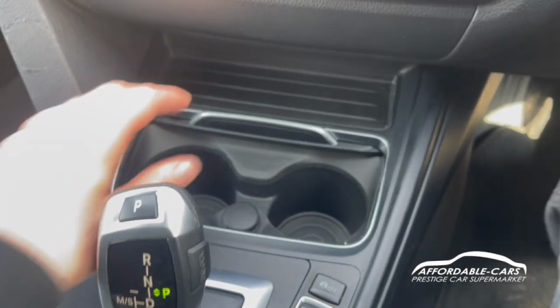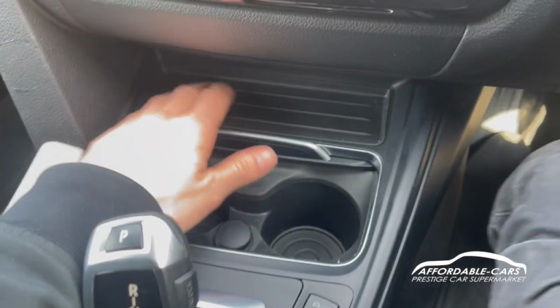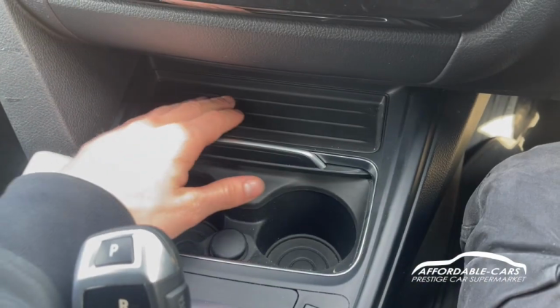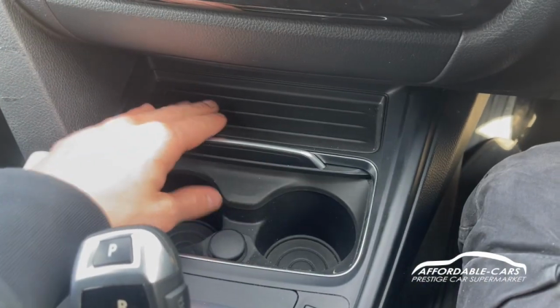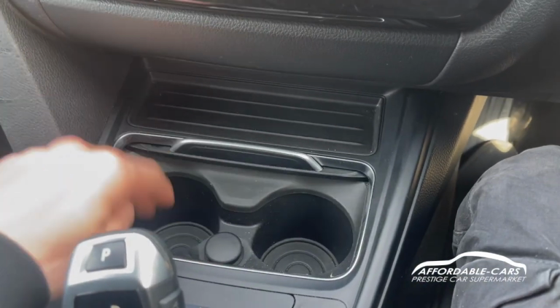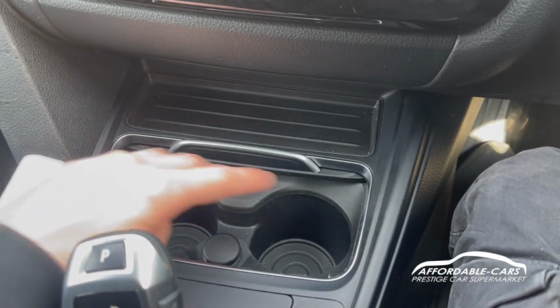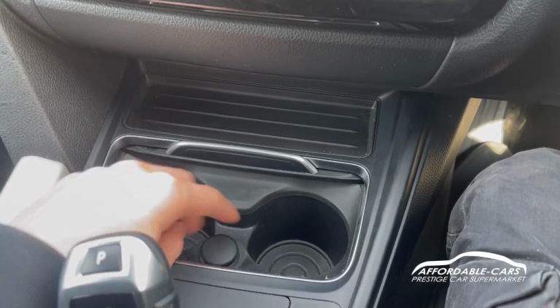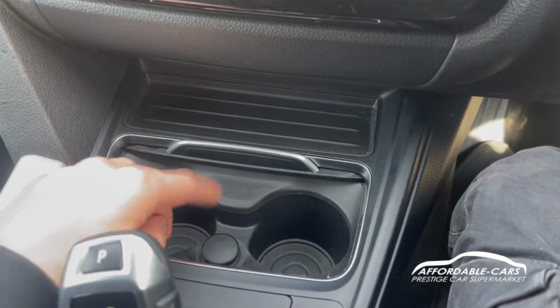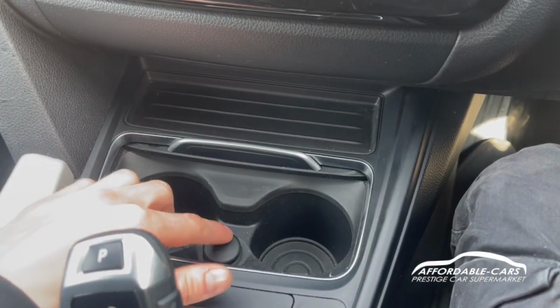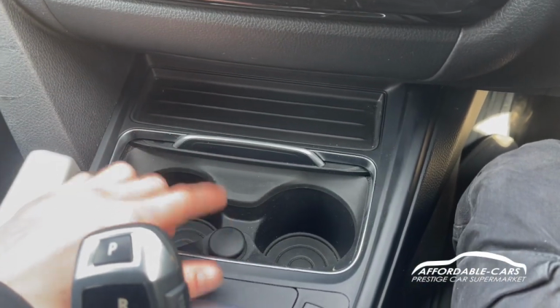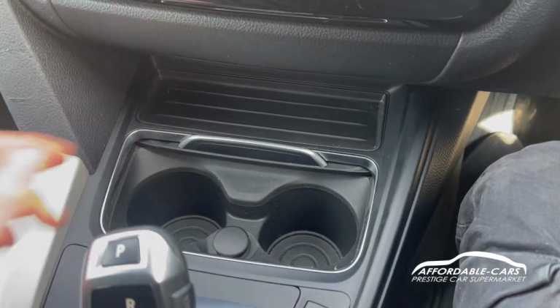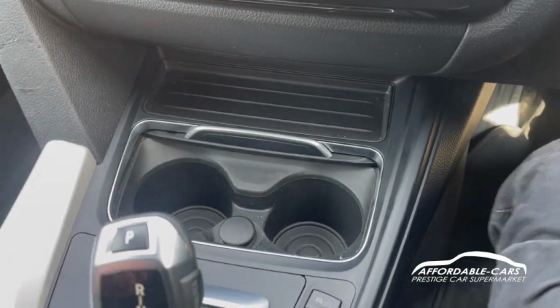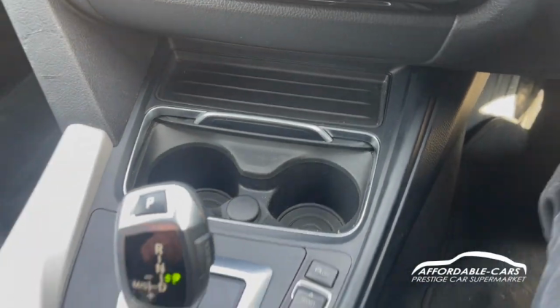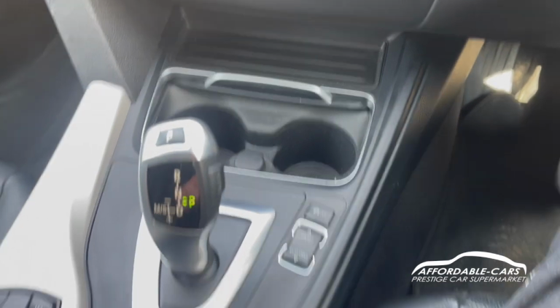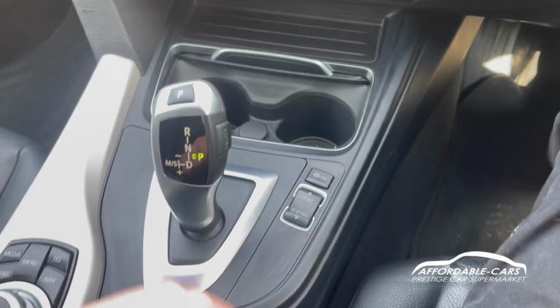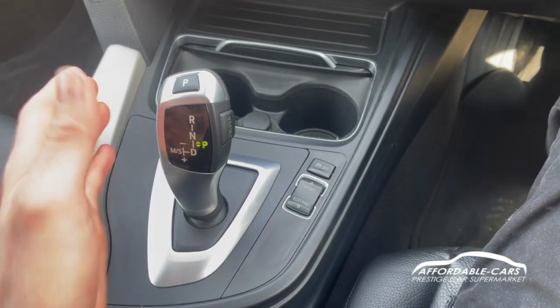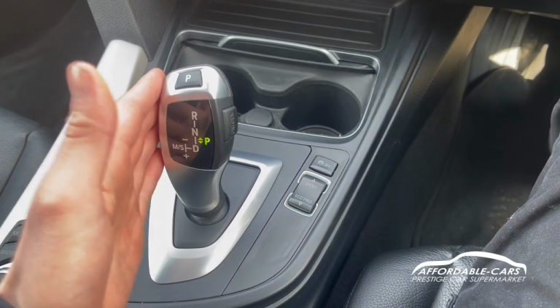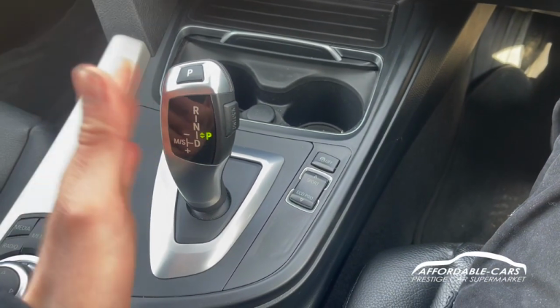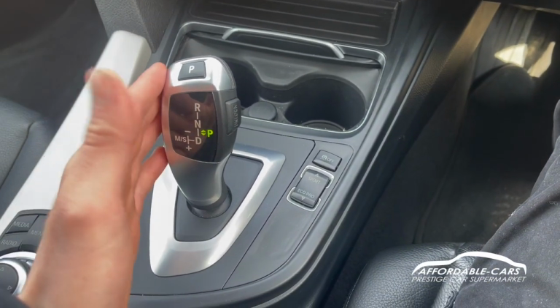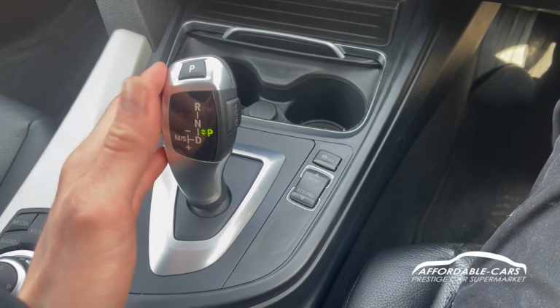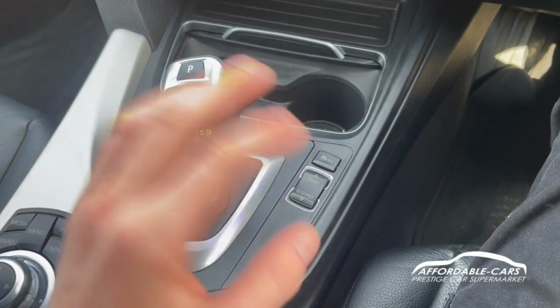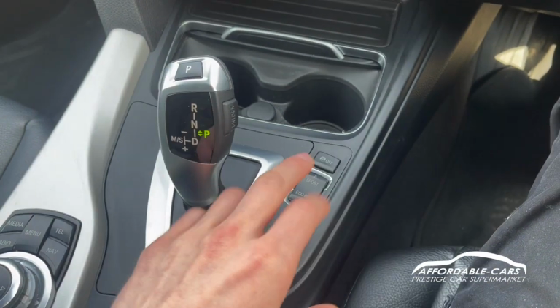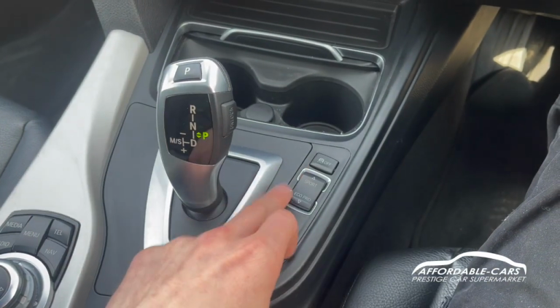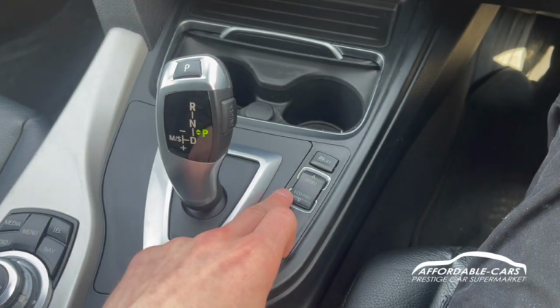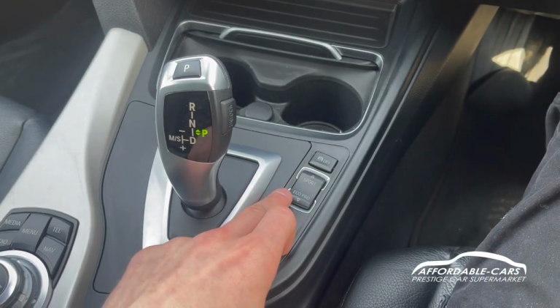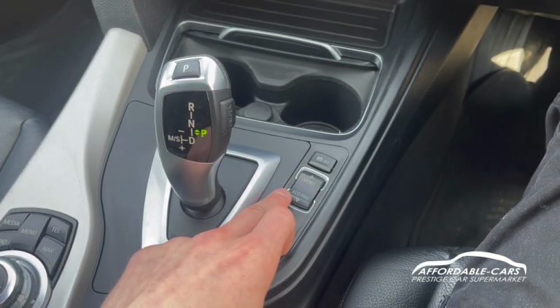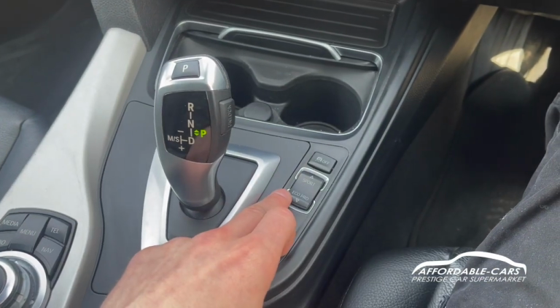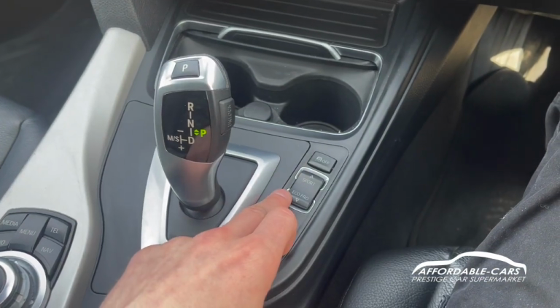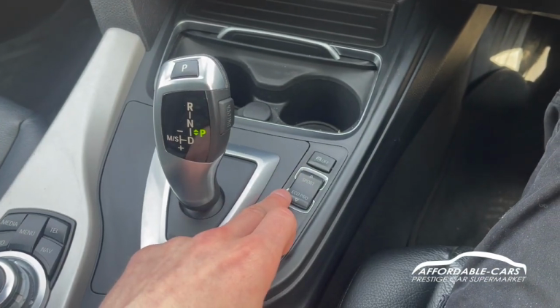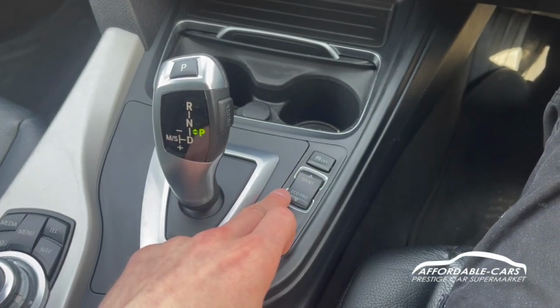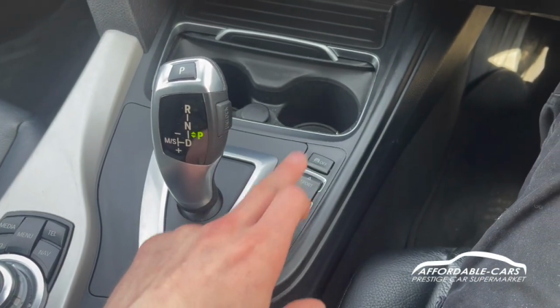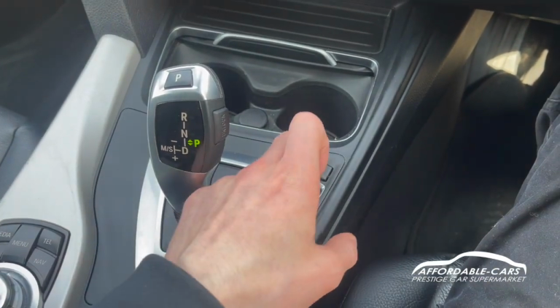There's also a bit of storage space, two drinks holders, and a 12-volt socket. And of course you've got your gear lever and the different drive select modes with traction control.